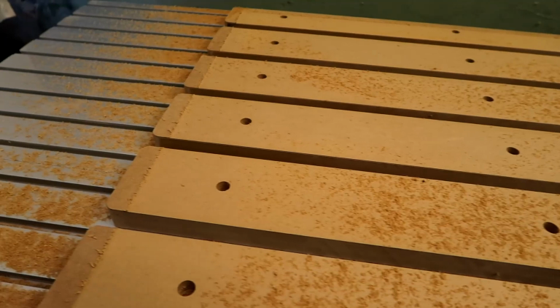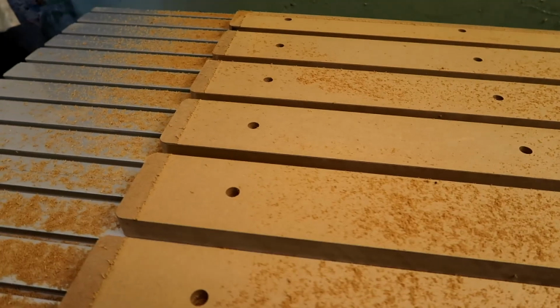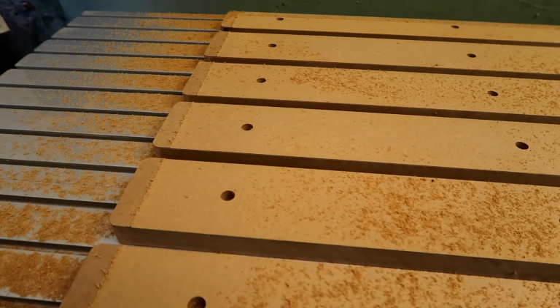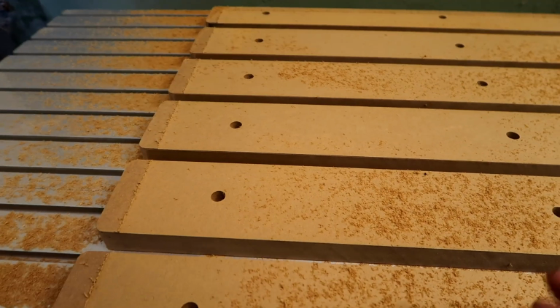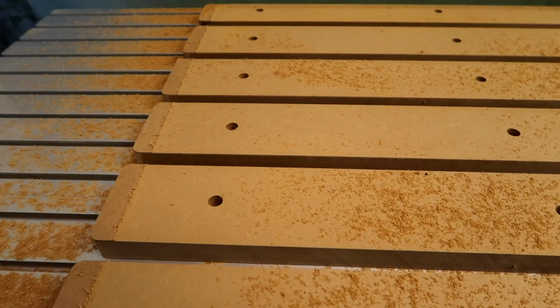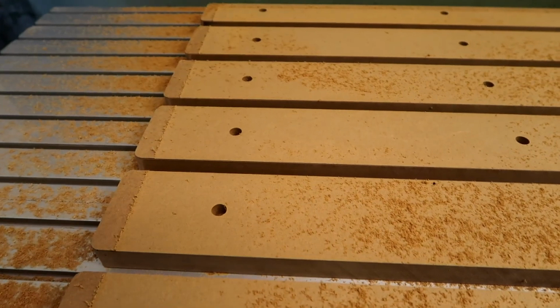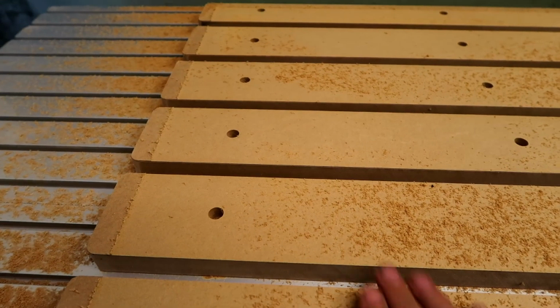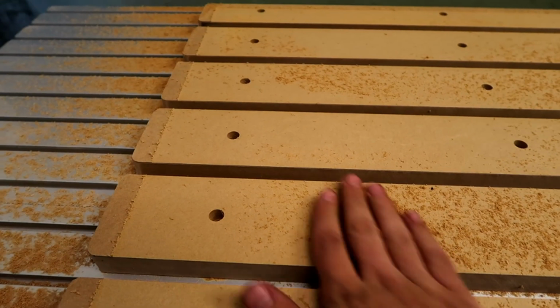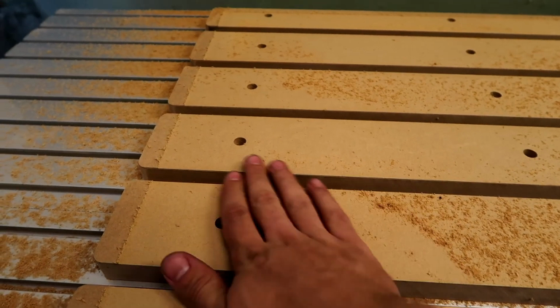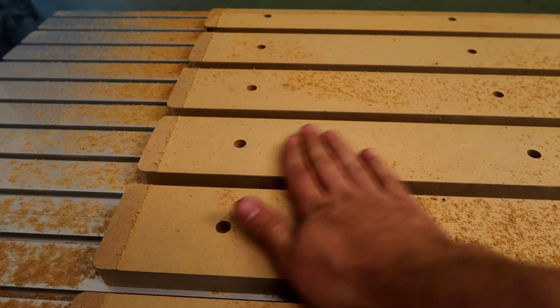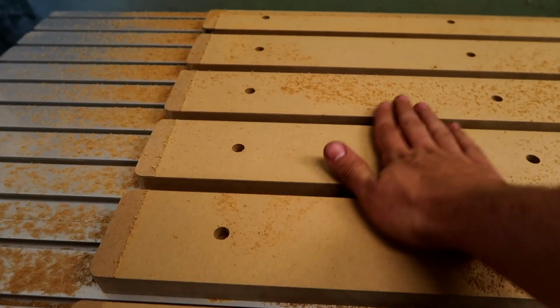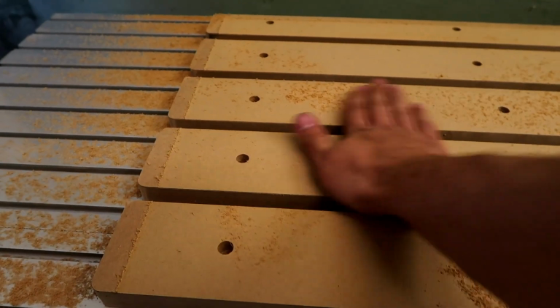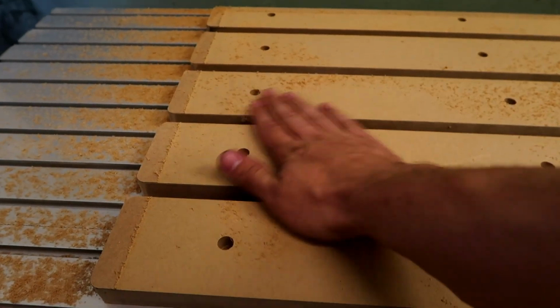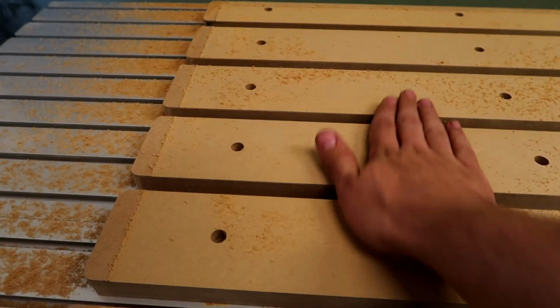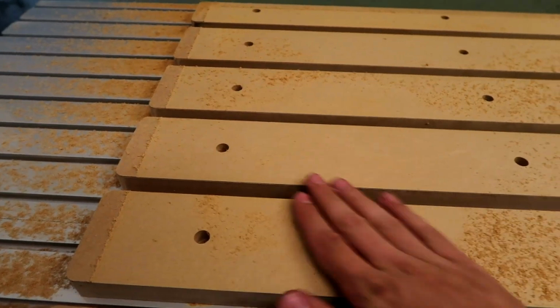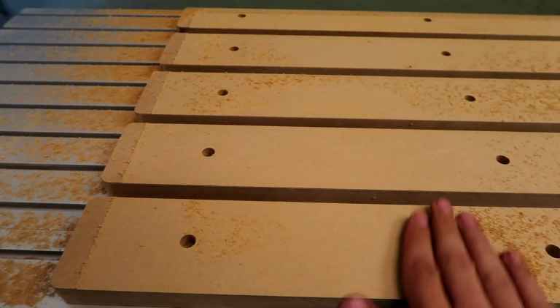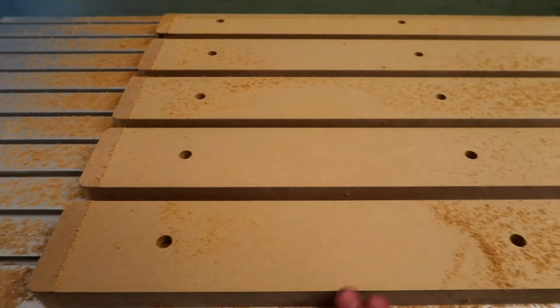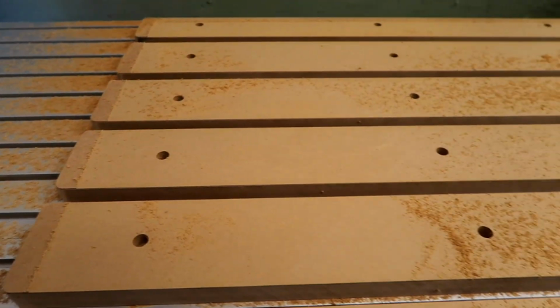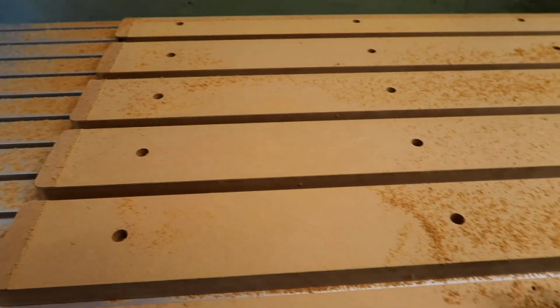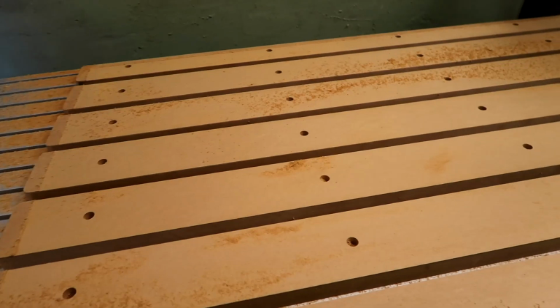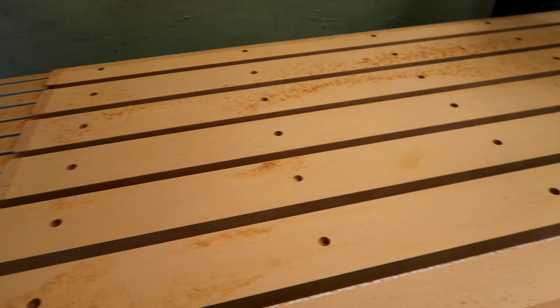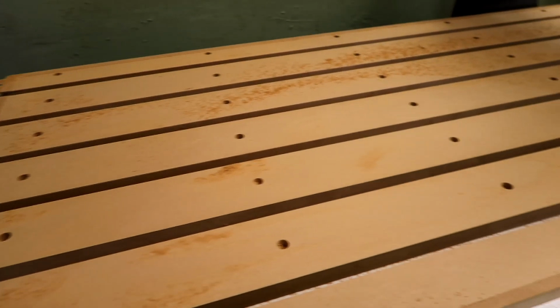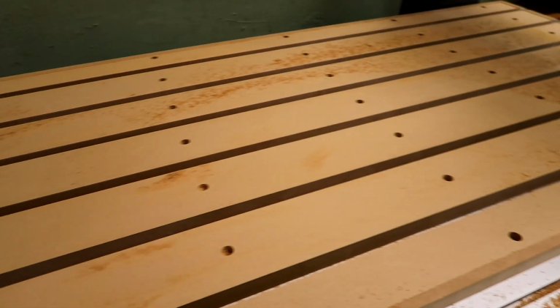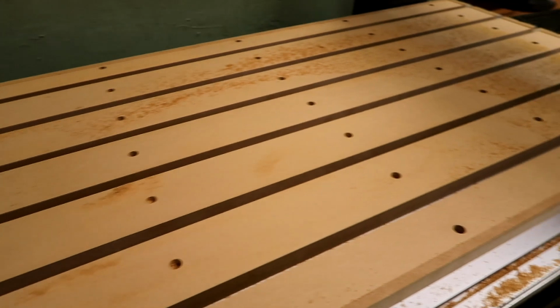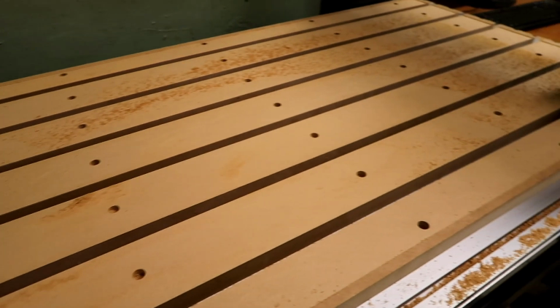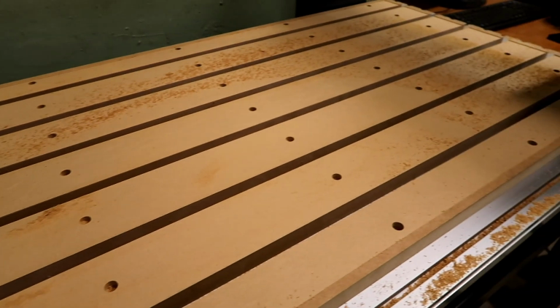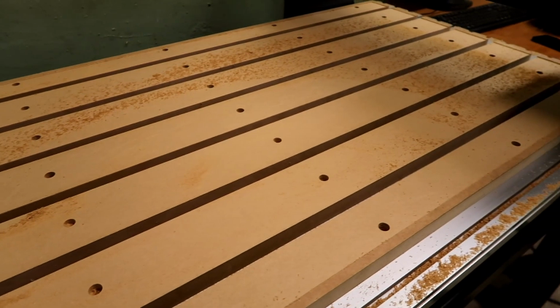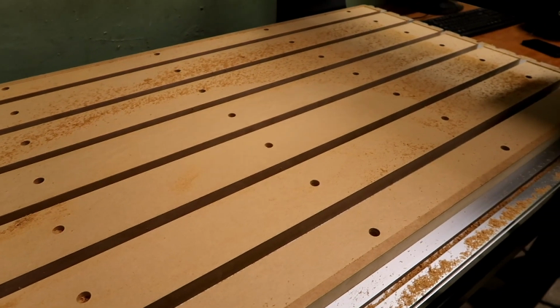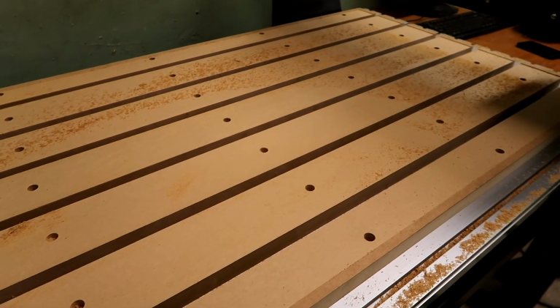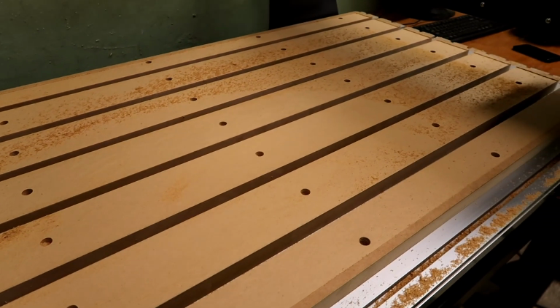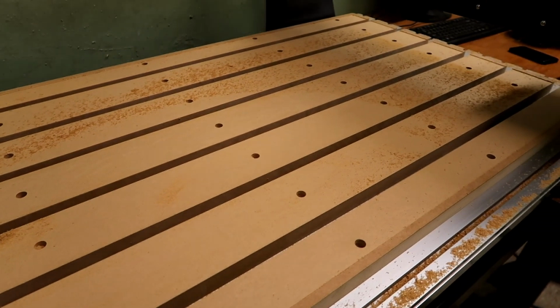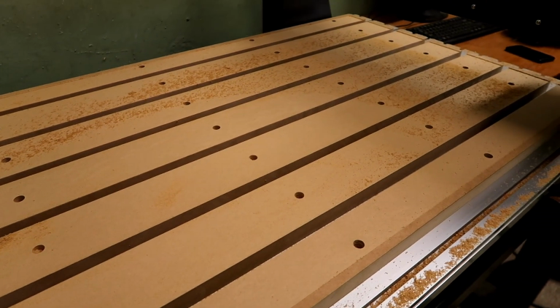And after another hour, I got rid of the low spots. Now the wasteboard is level, and I can start making things.